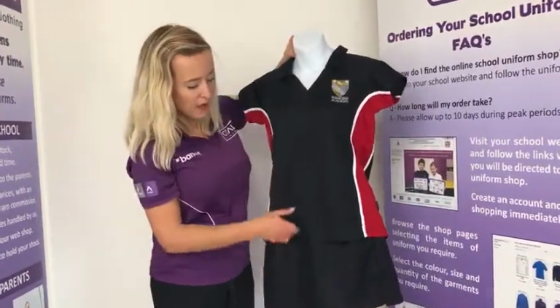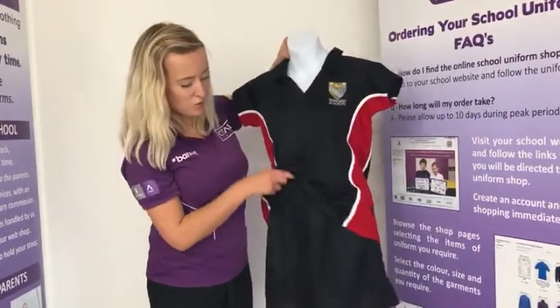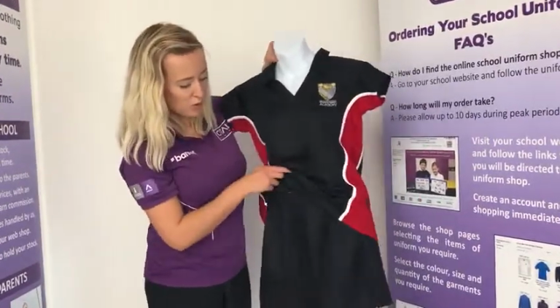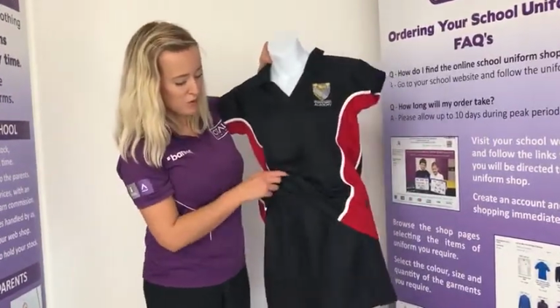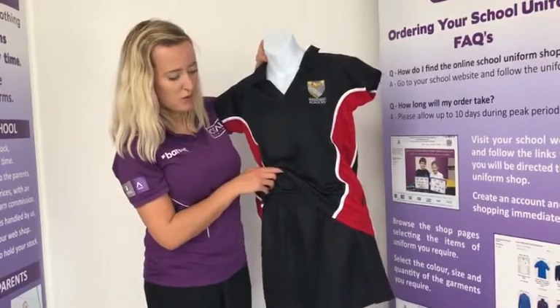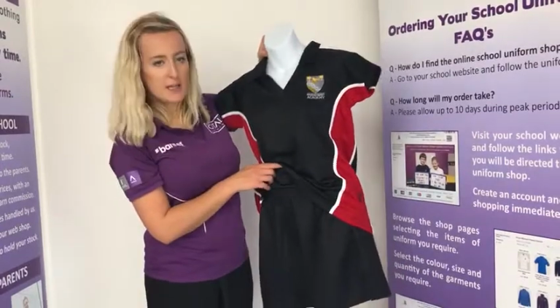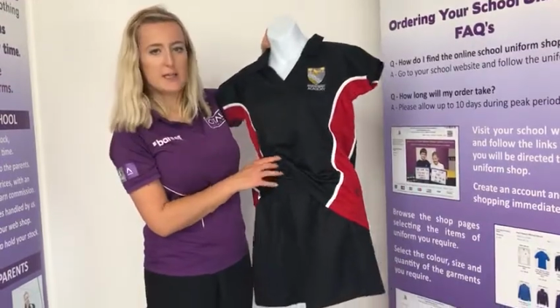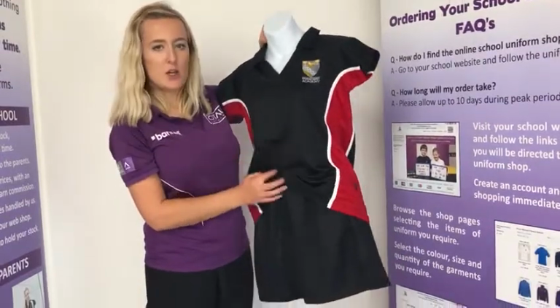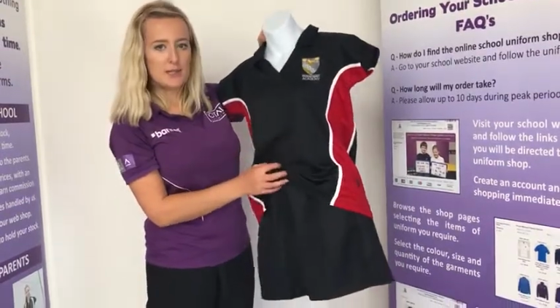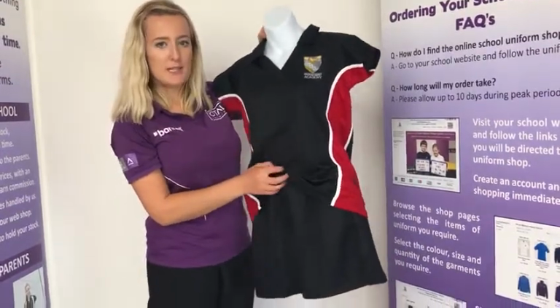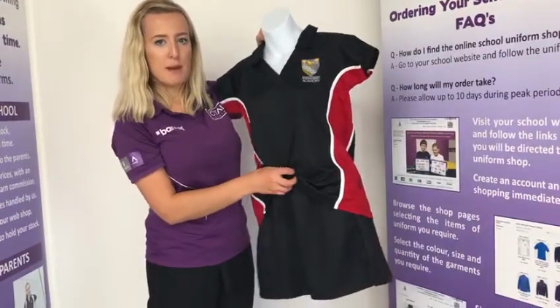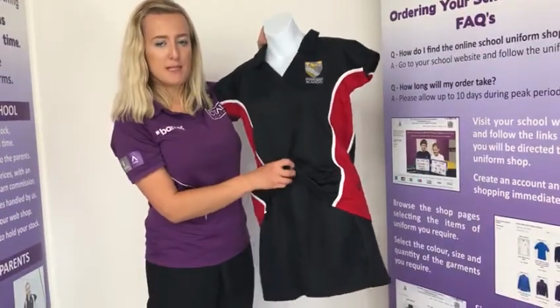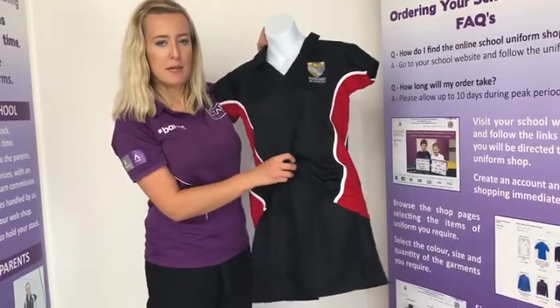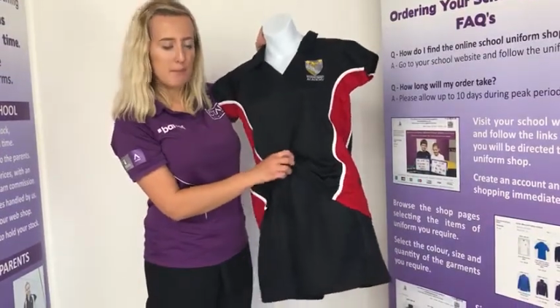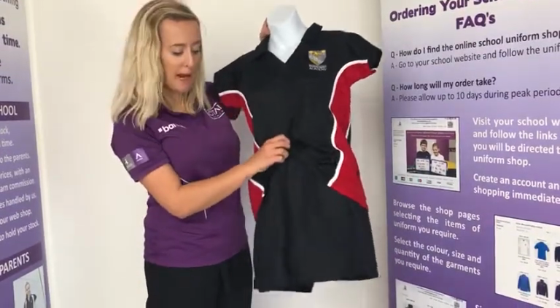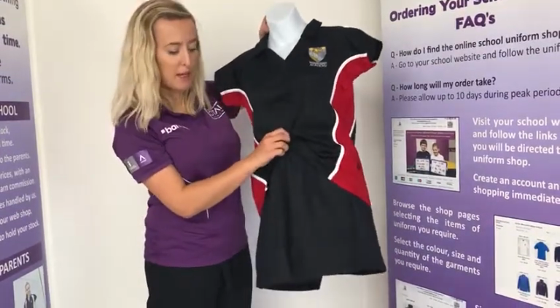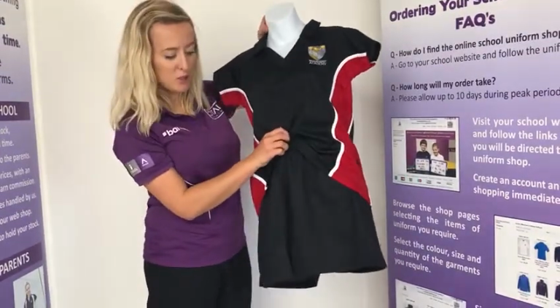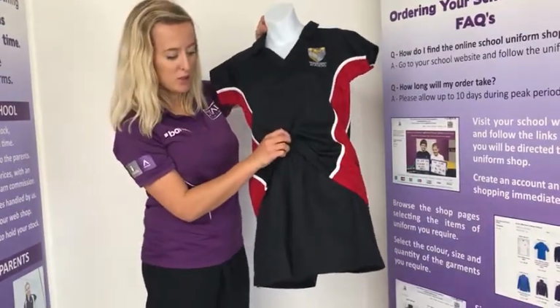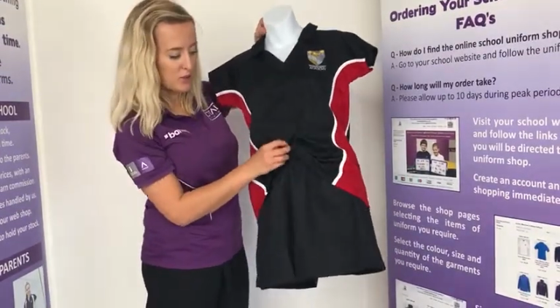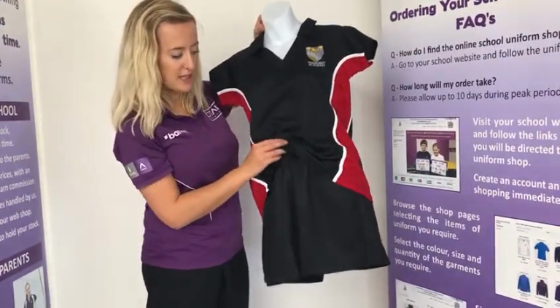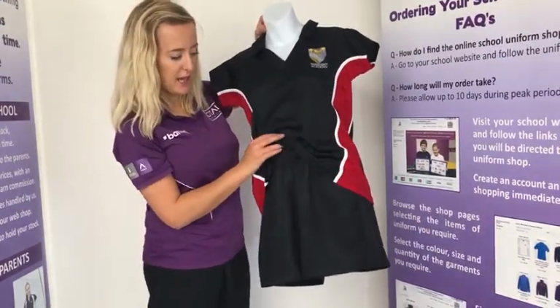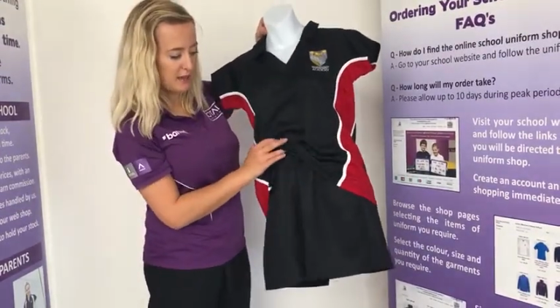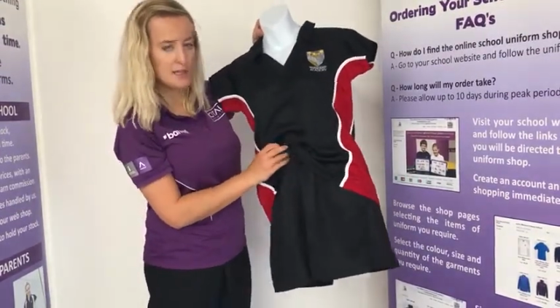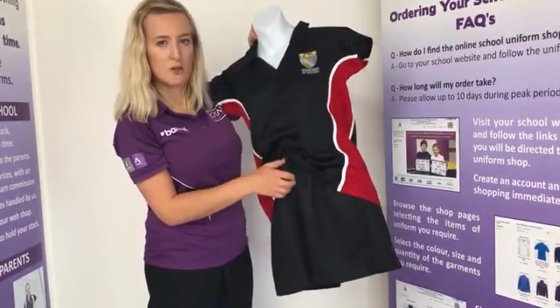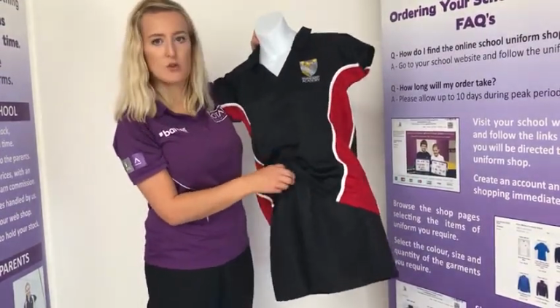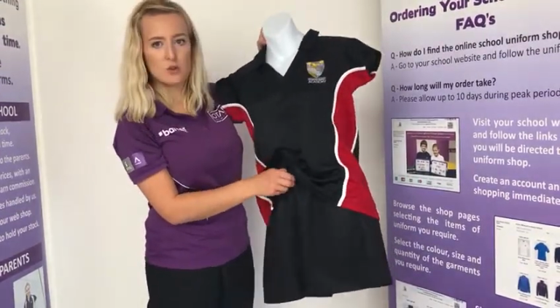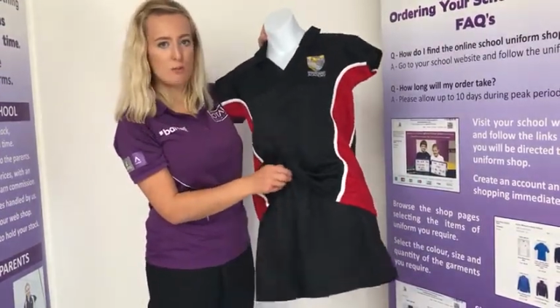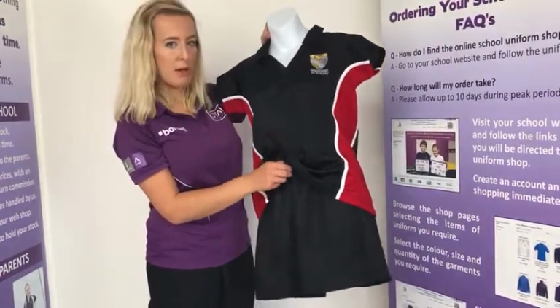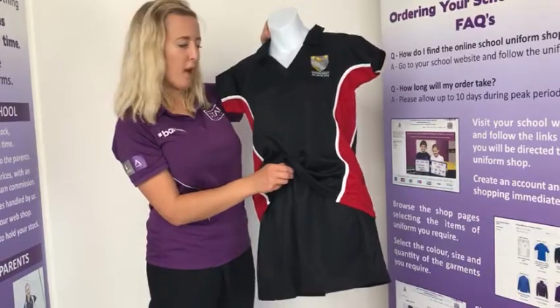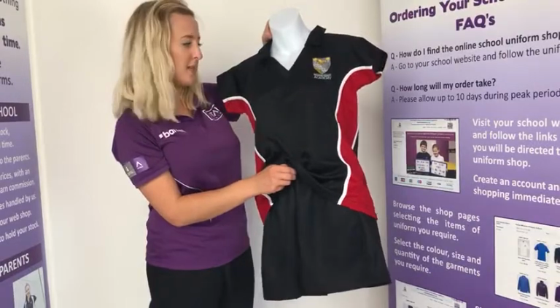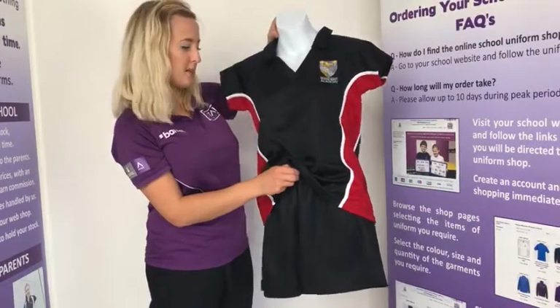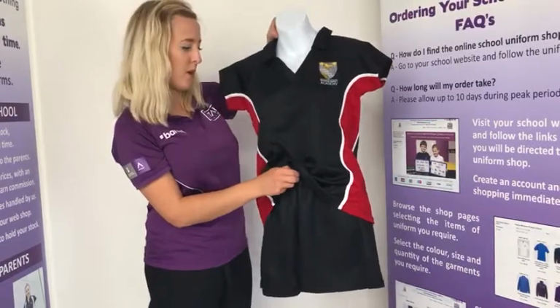Girls will also need the unisex black PE shorts that you can see here, and these do have the drawstring pulling waist as well.